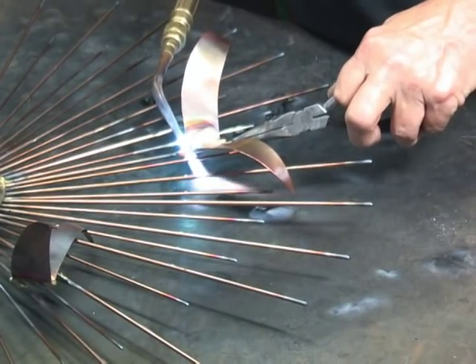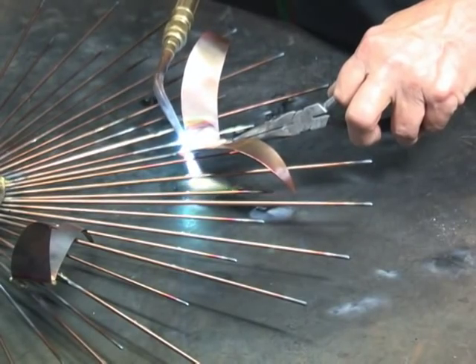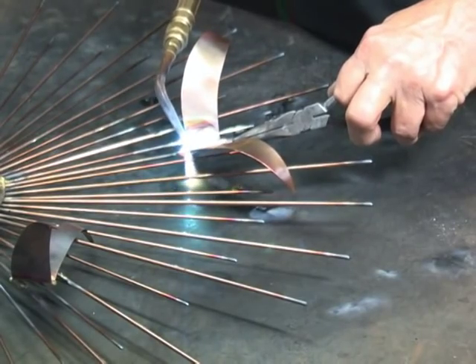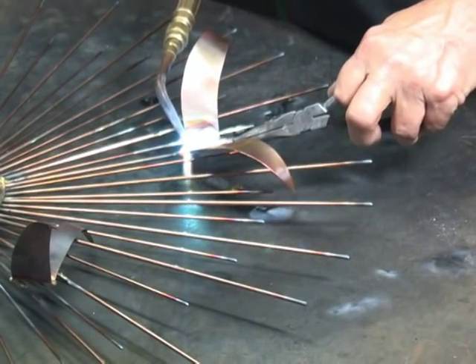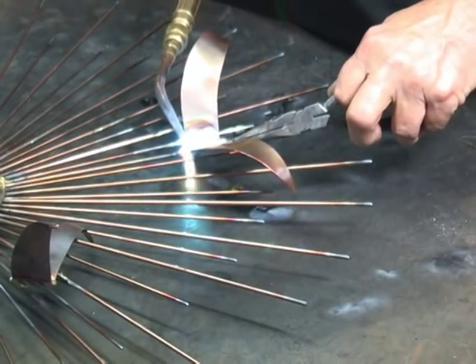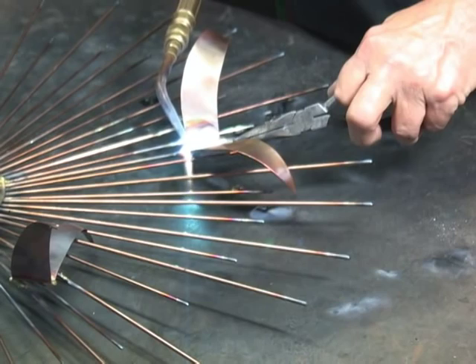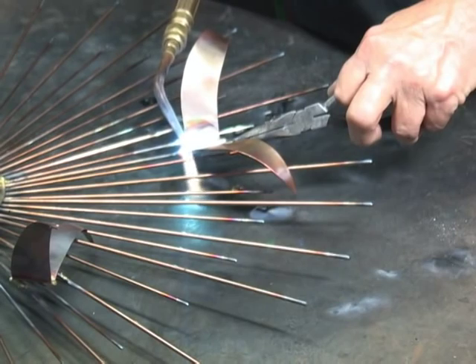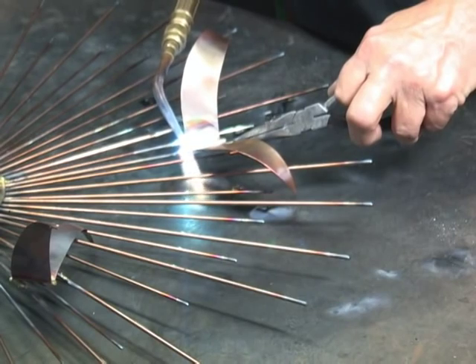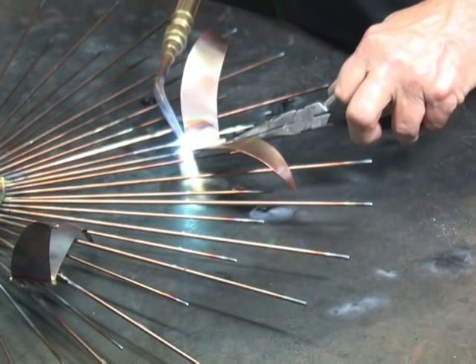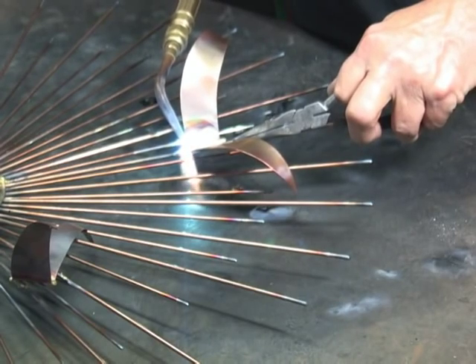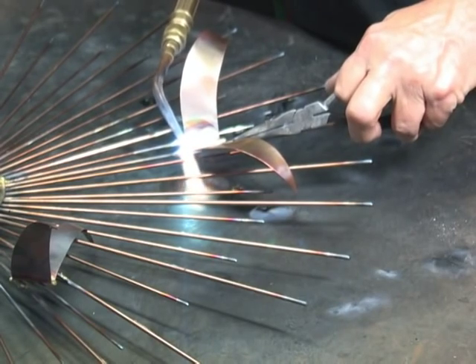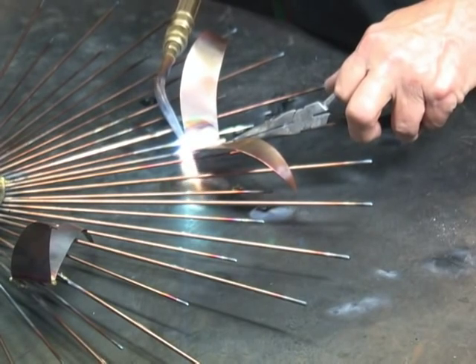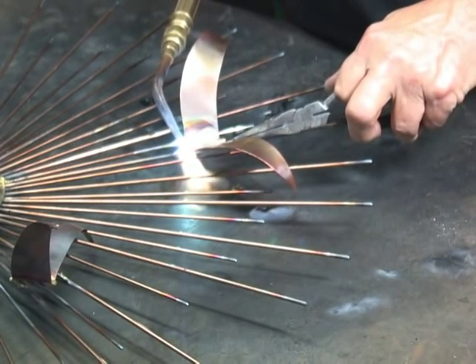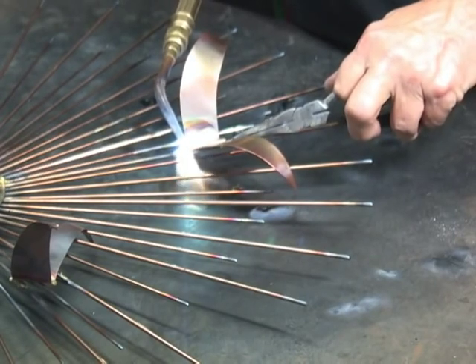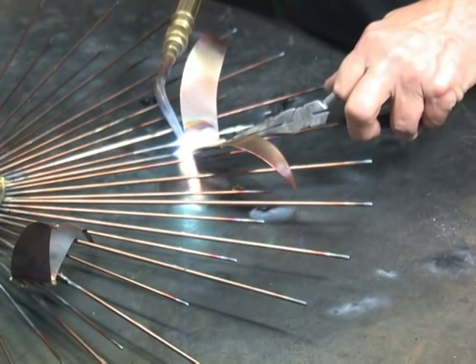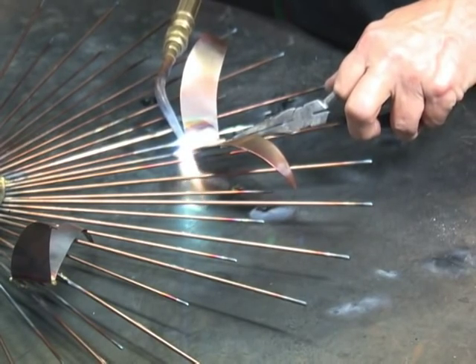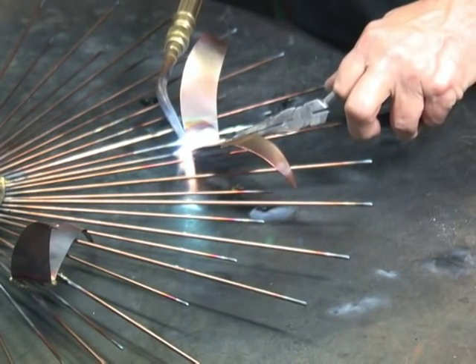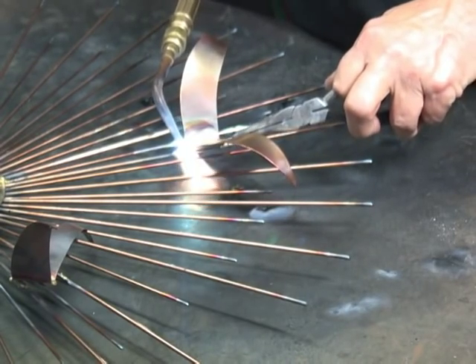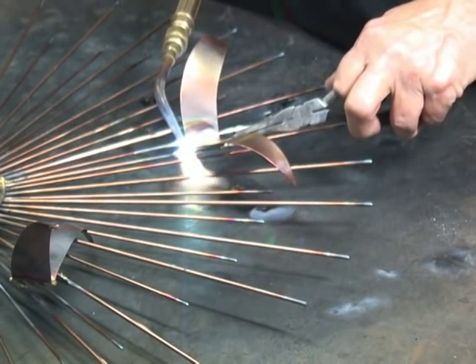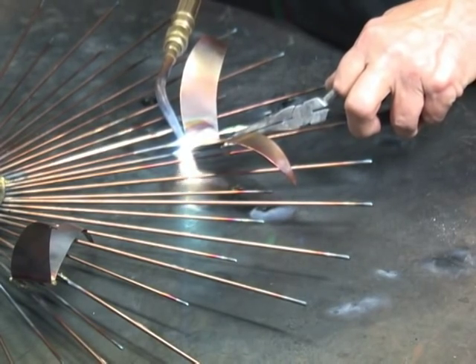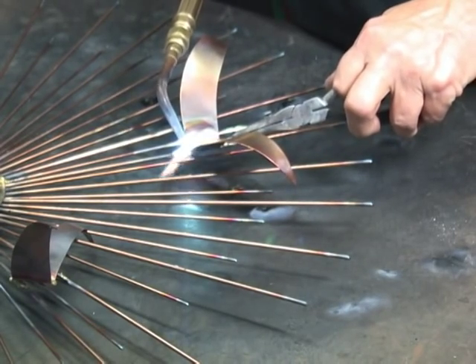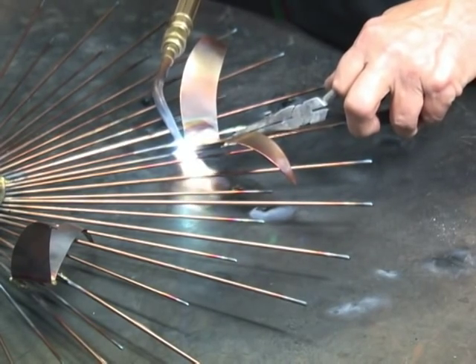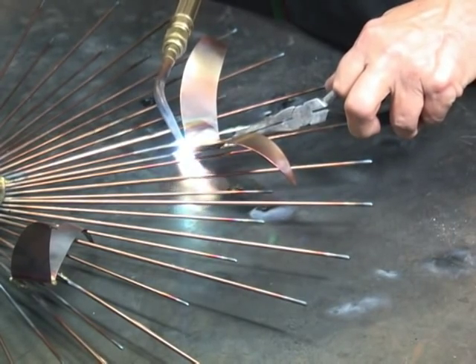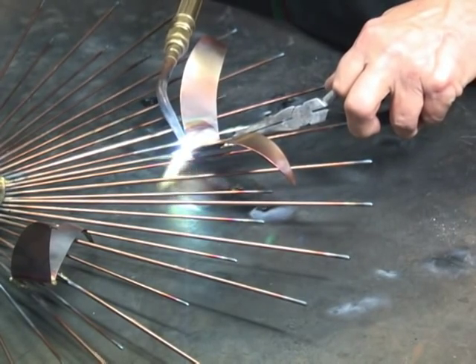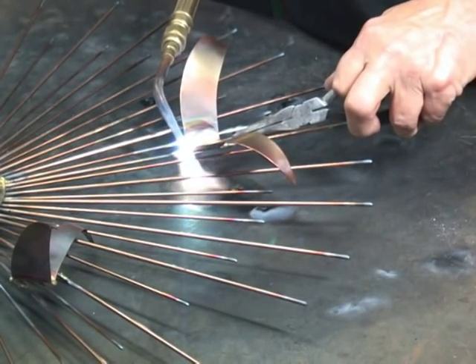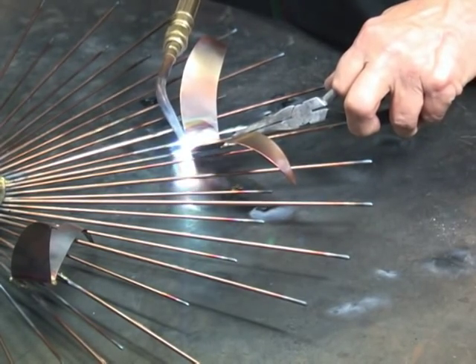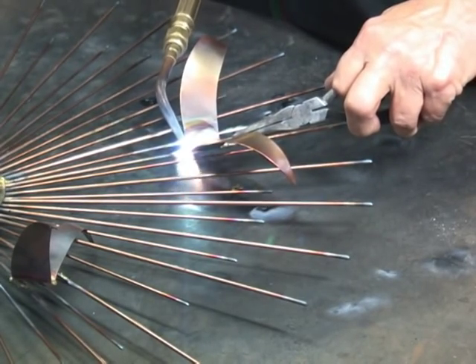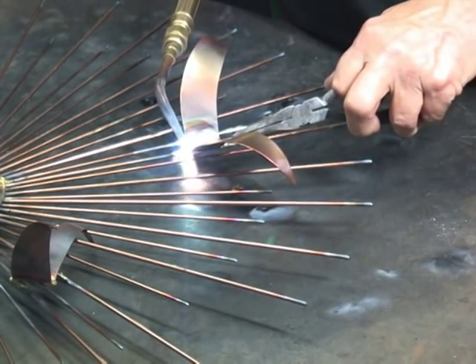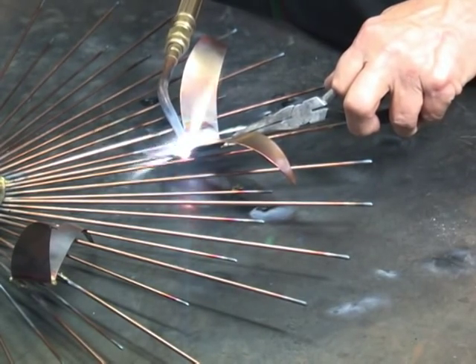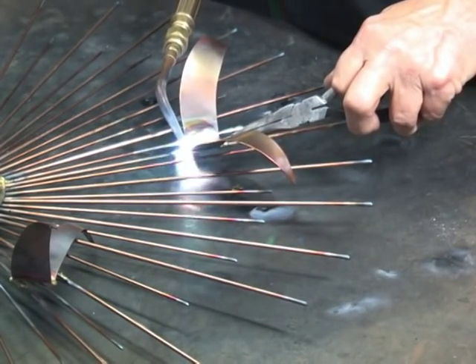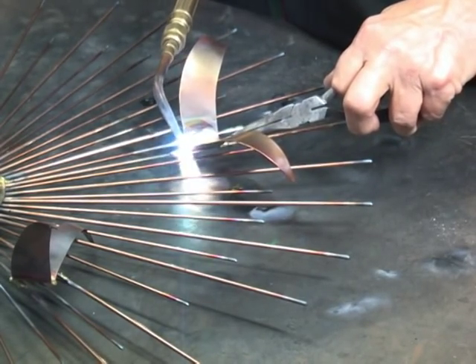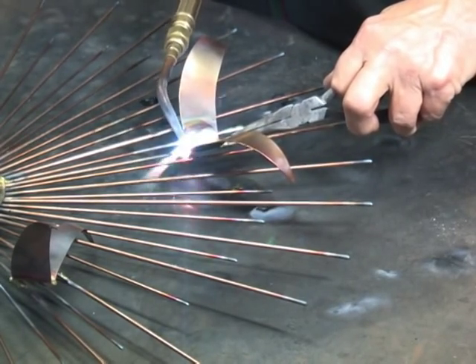I'm going to want to hang on to this with a pair of needle-nose pliers, because this is copper and that copper is going to conduct heat.